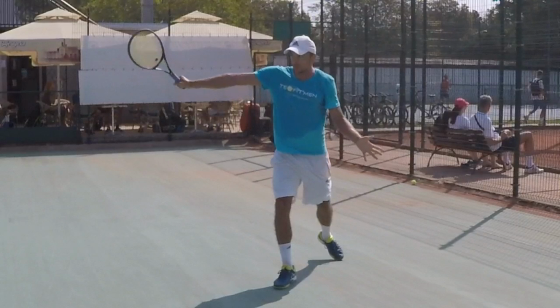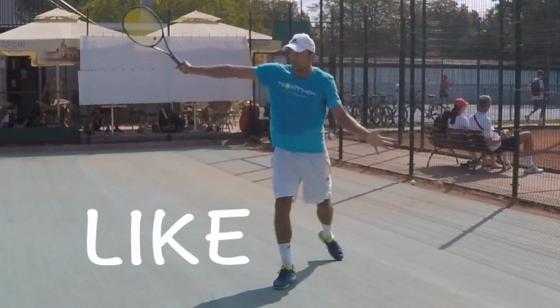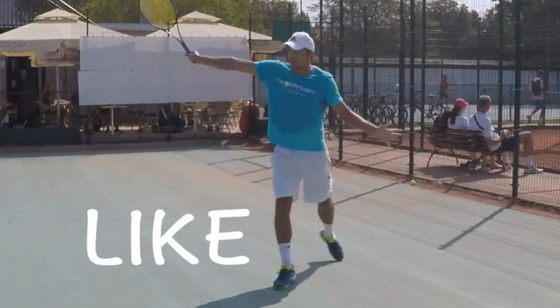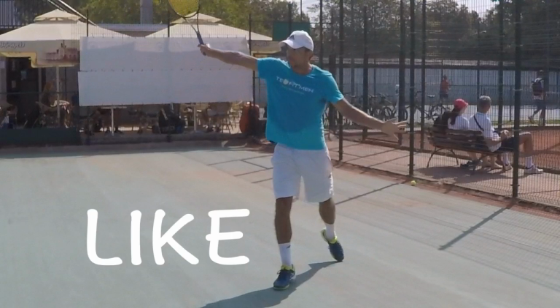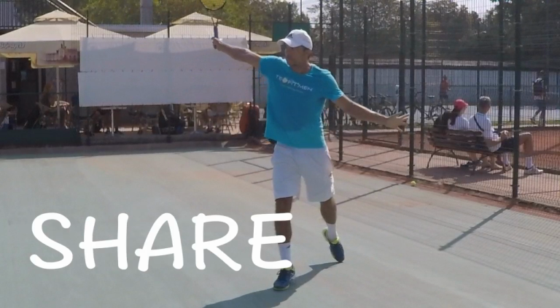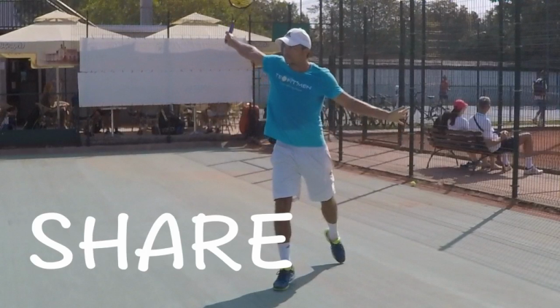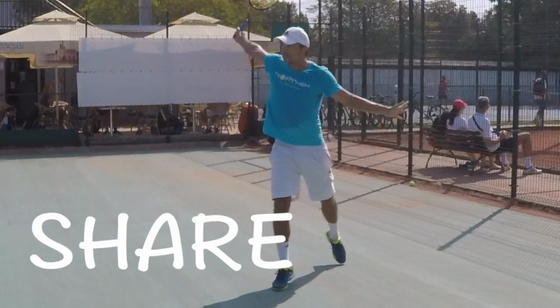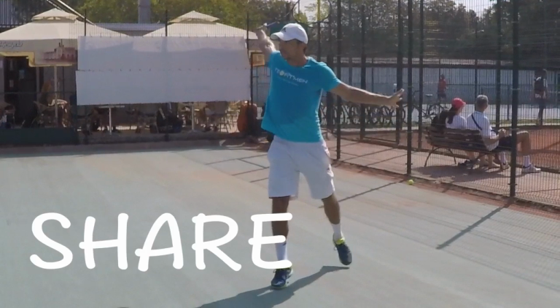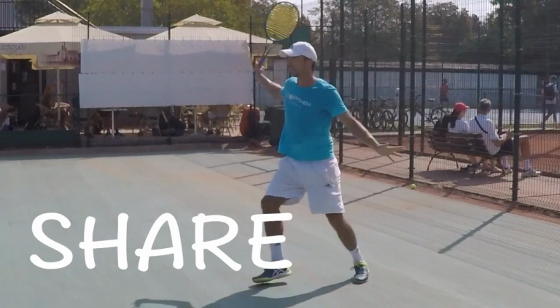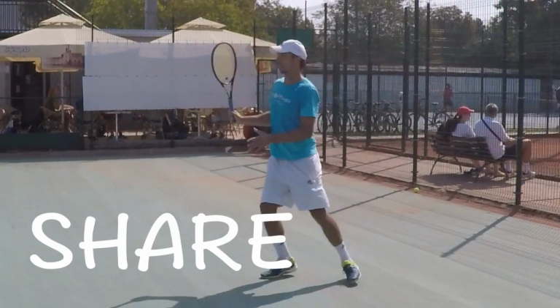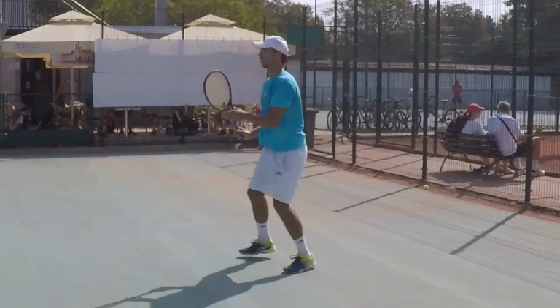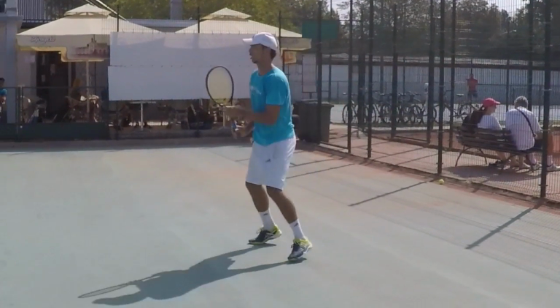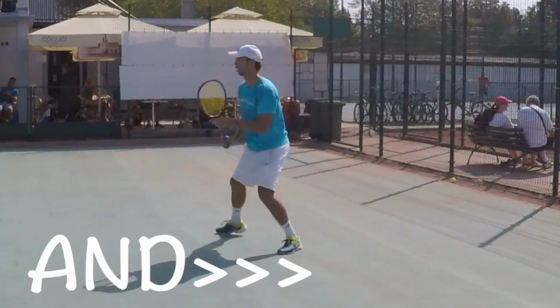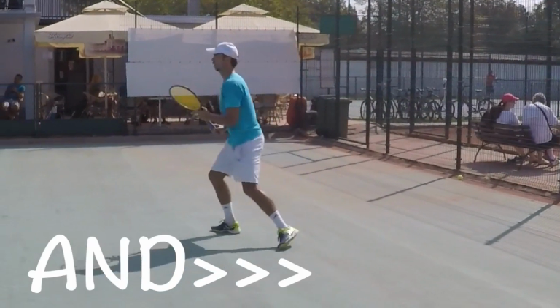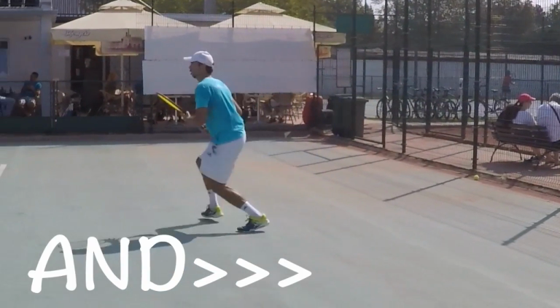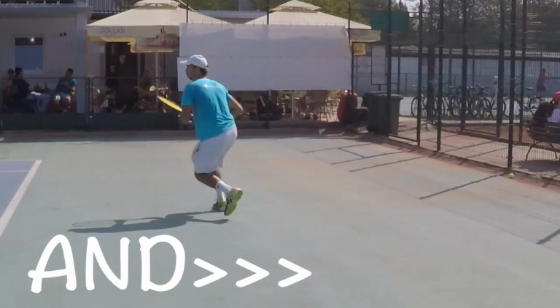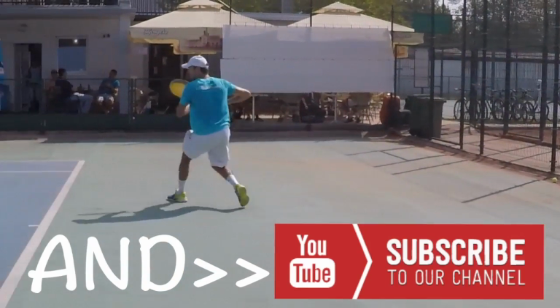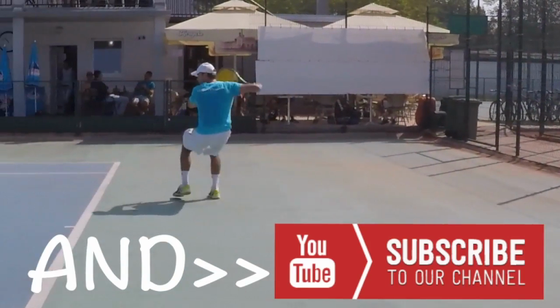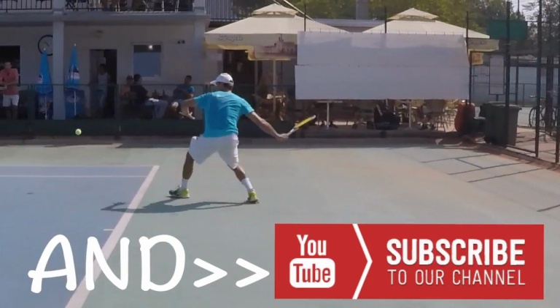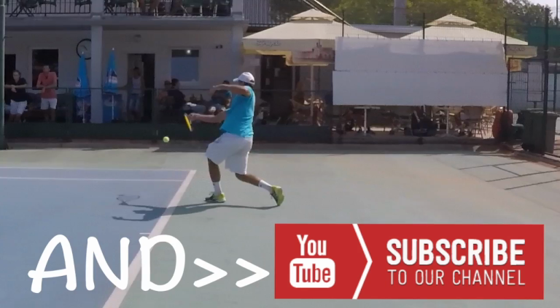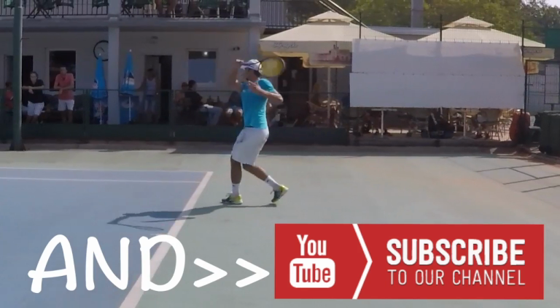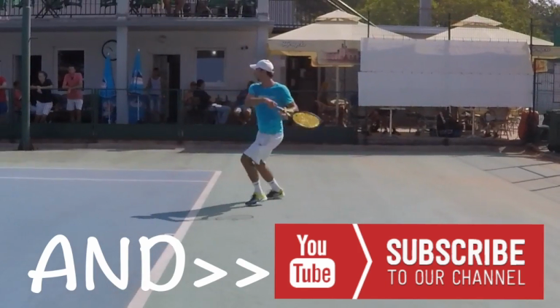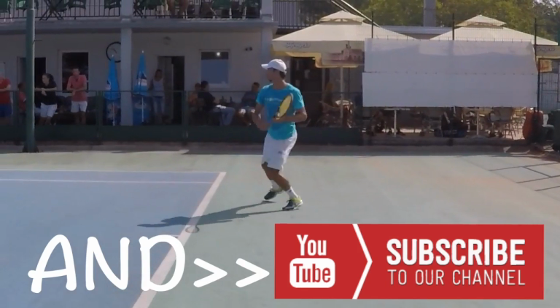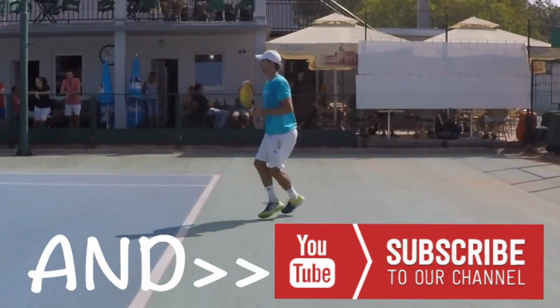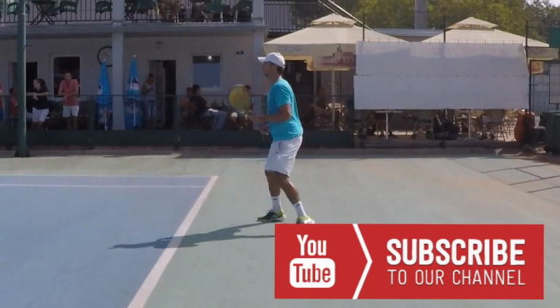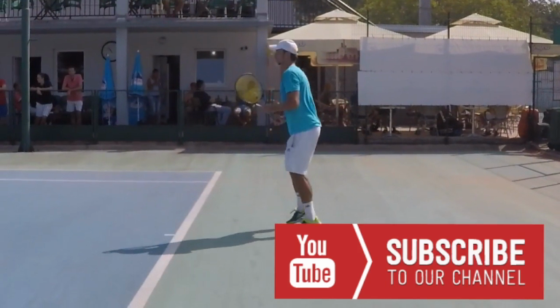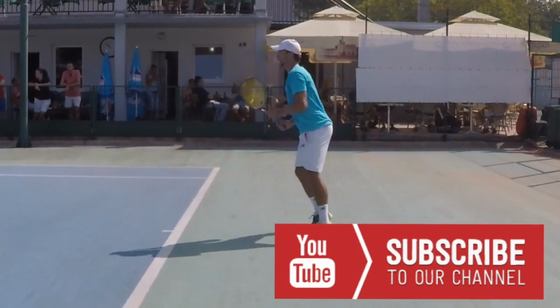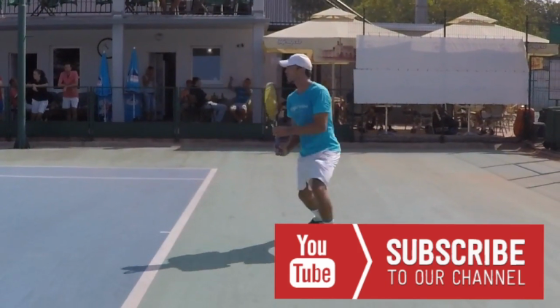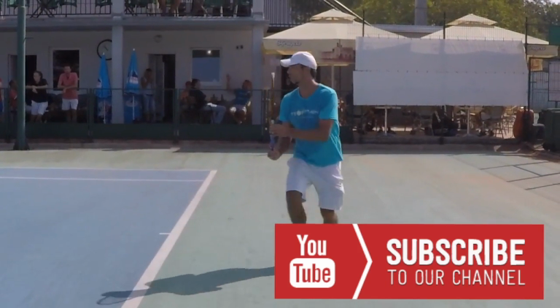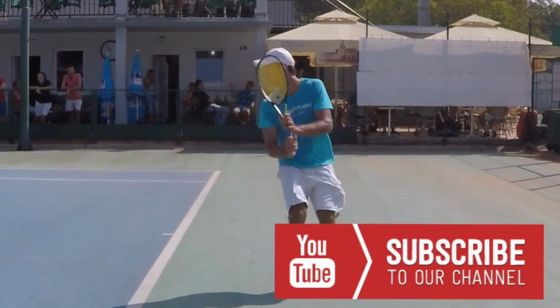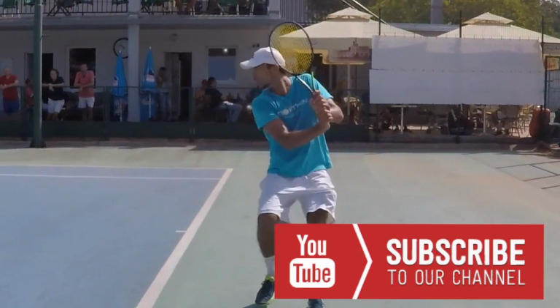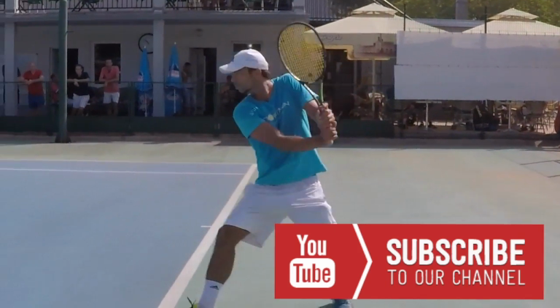I hope you guys liked this video. If so, please like it, share it with your friends, definitely subscribe, and I will see you very soon in our next video.